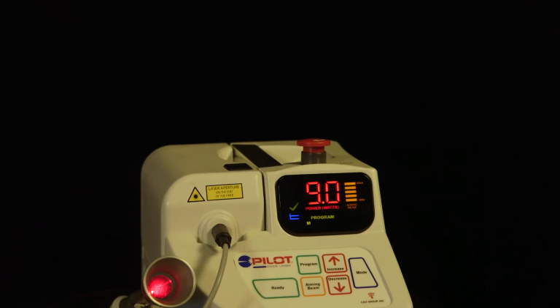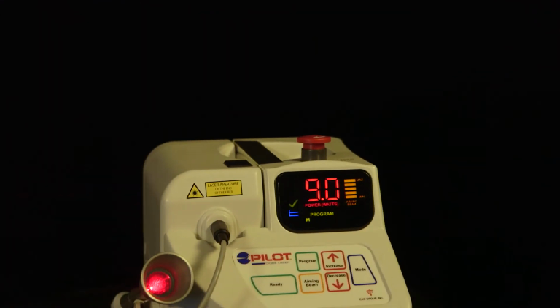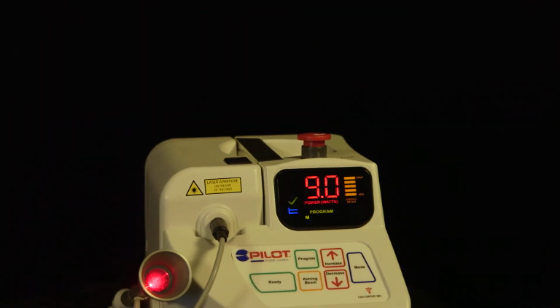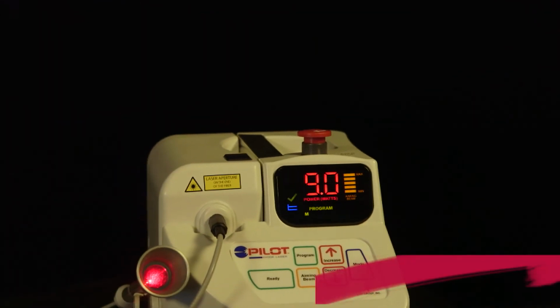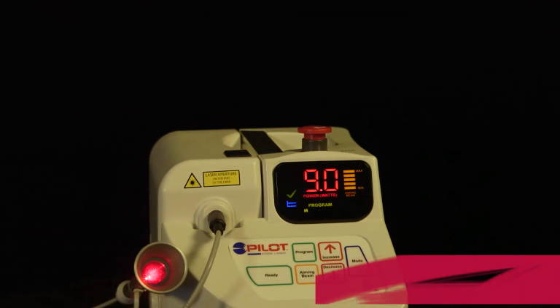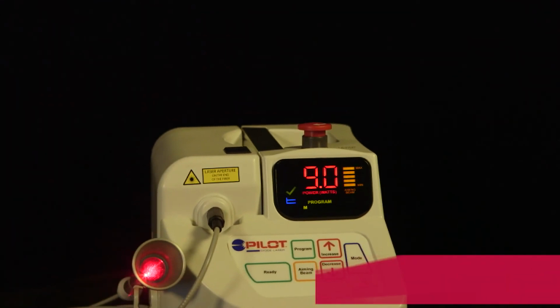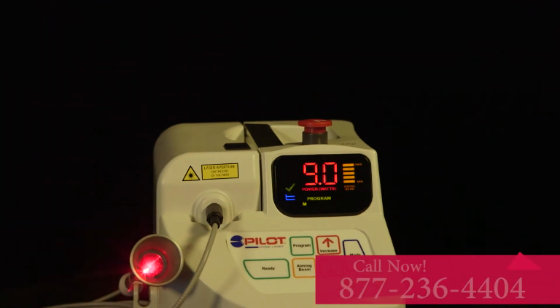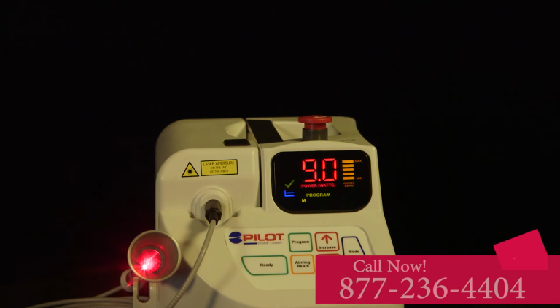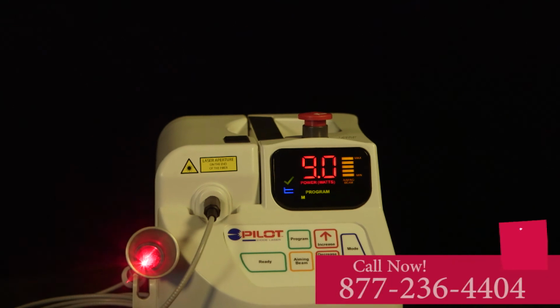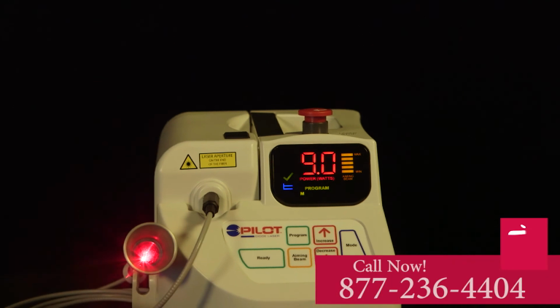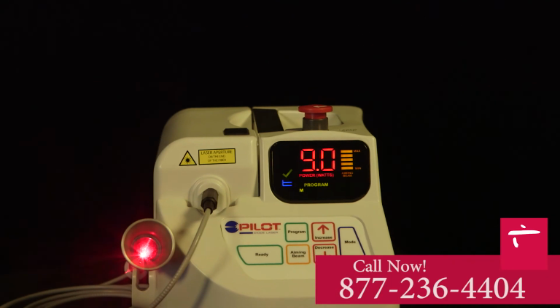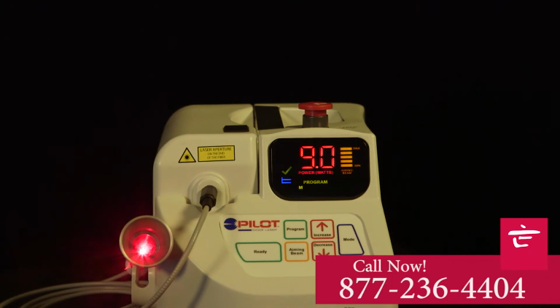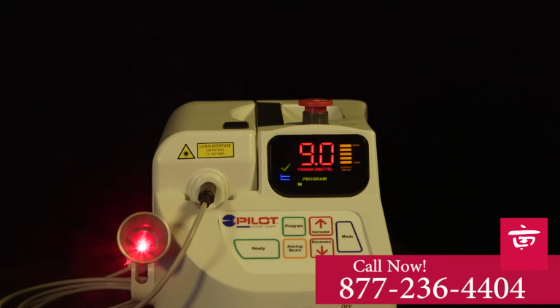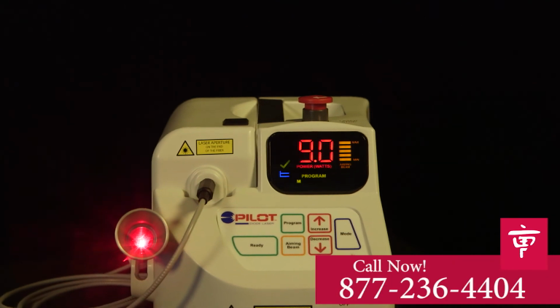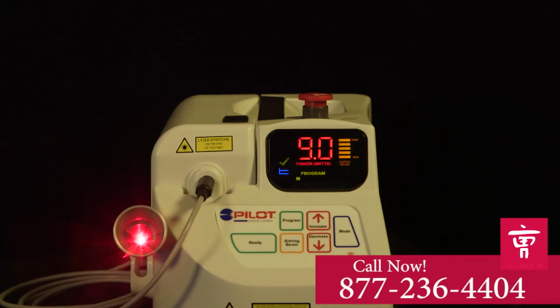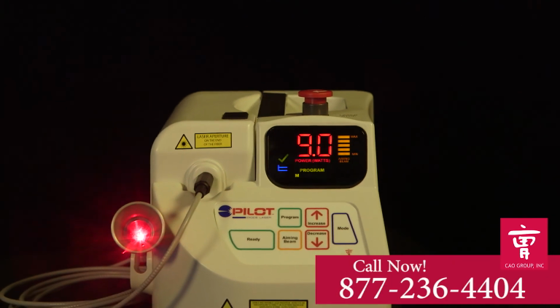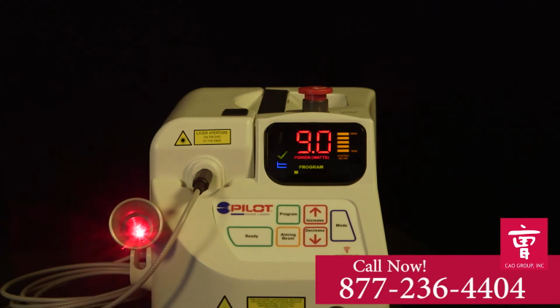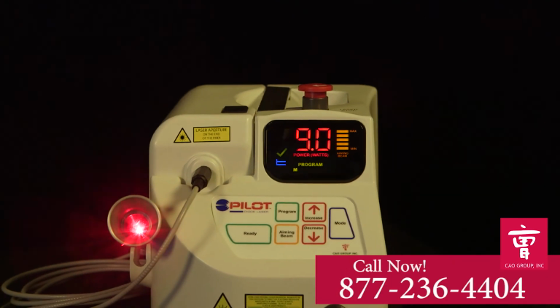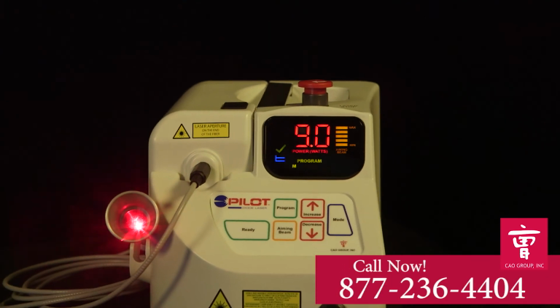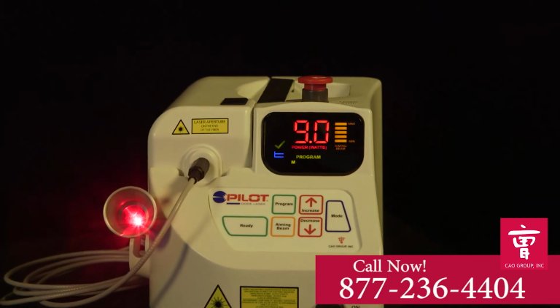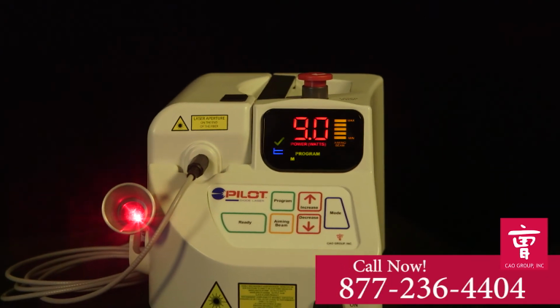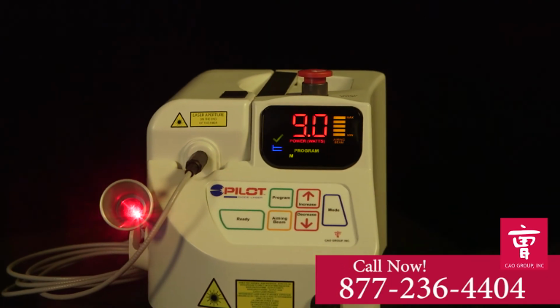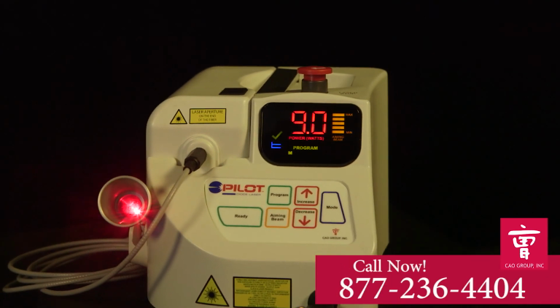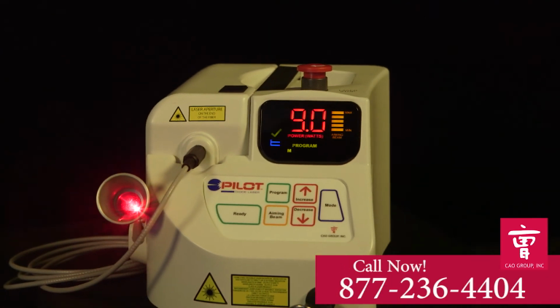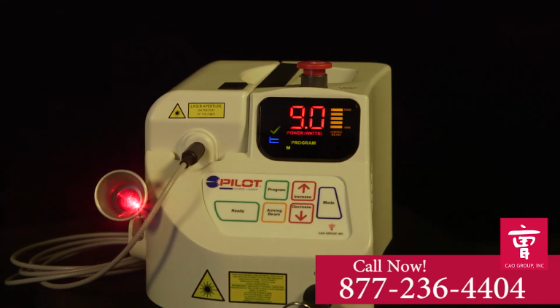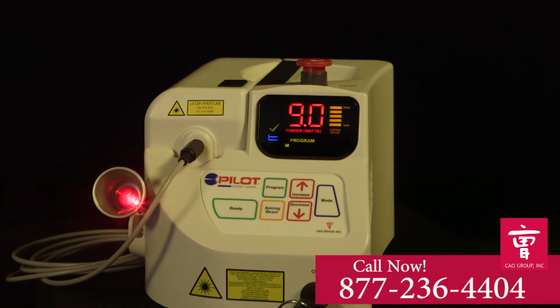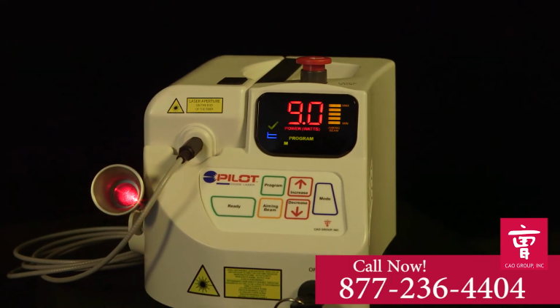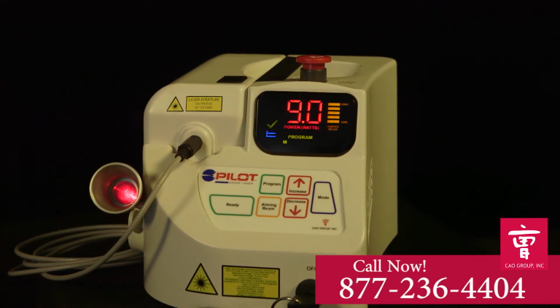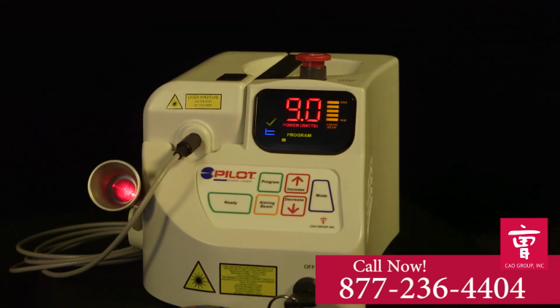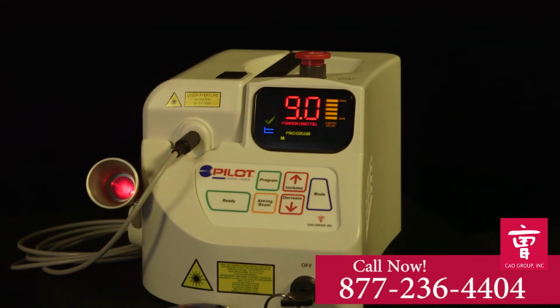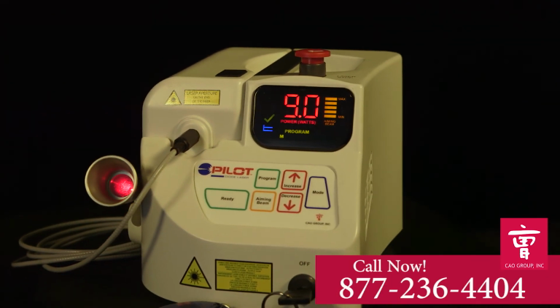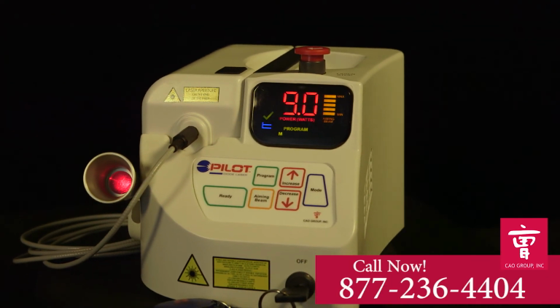To order yours today, call 877-236-4404.